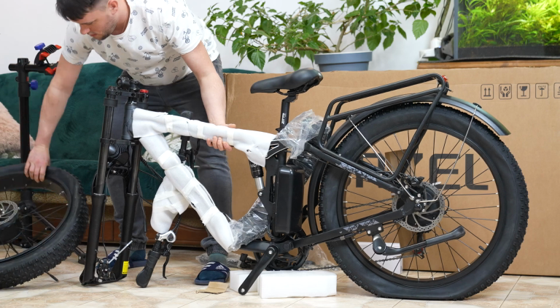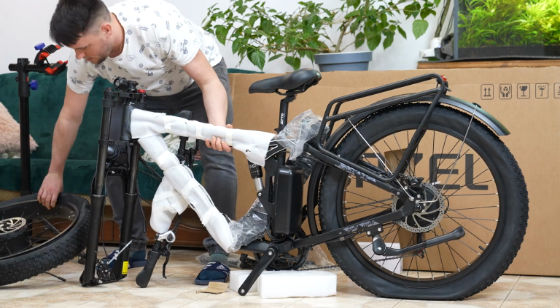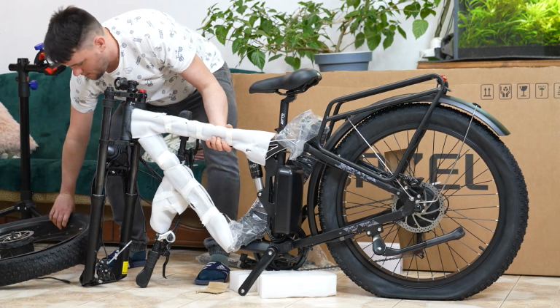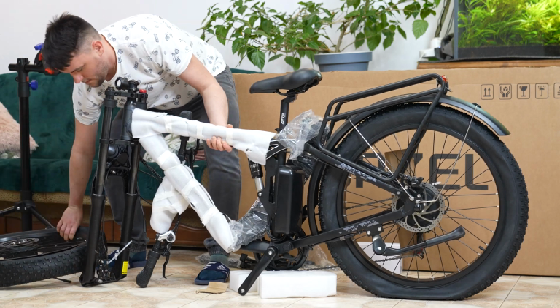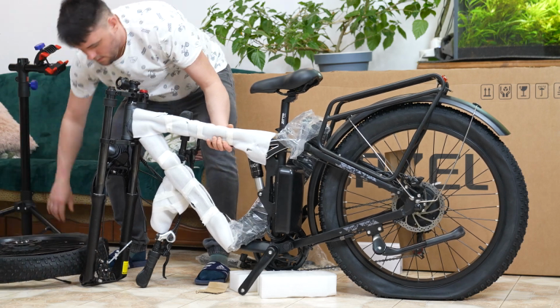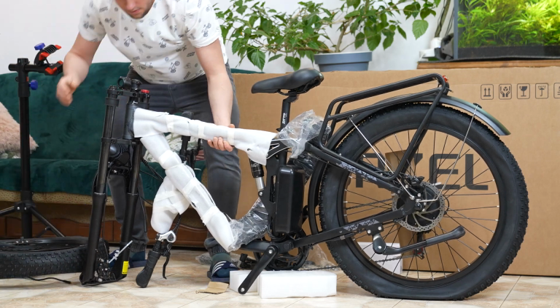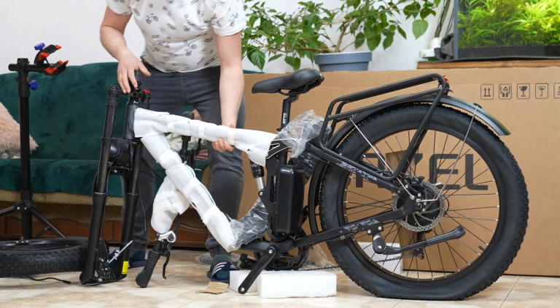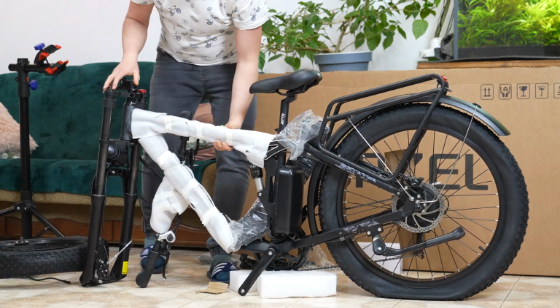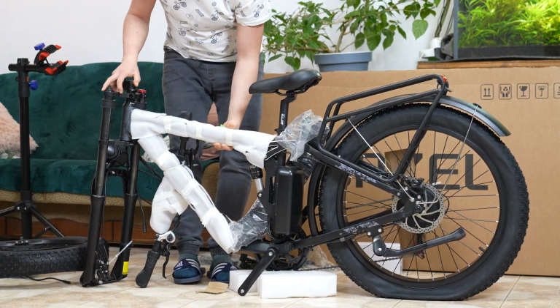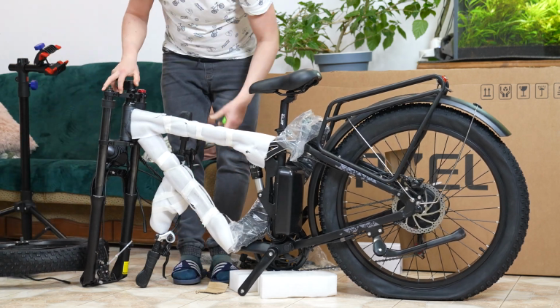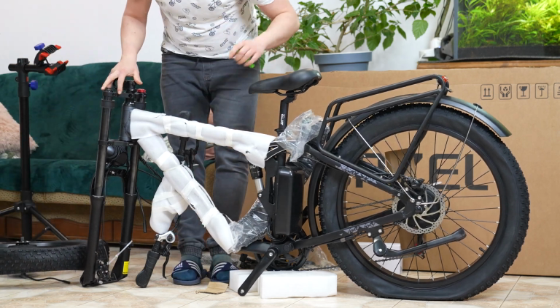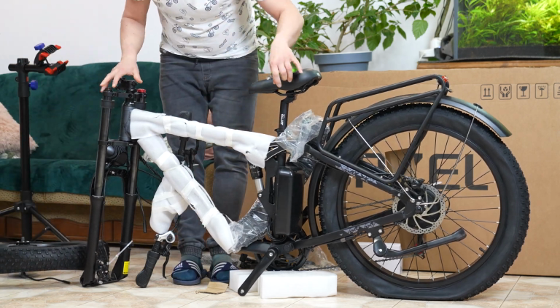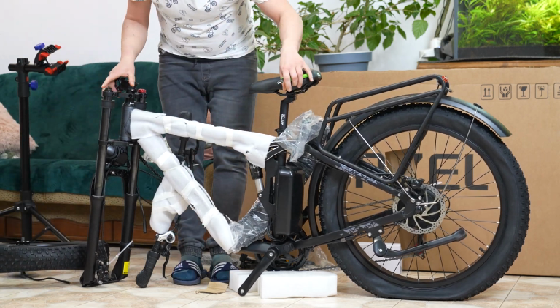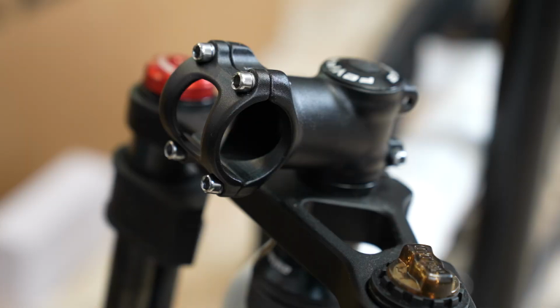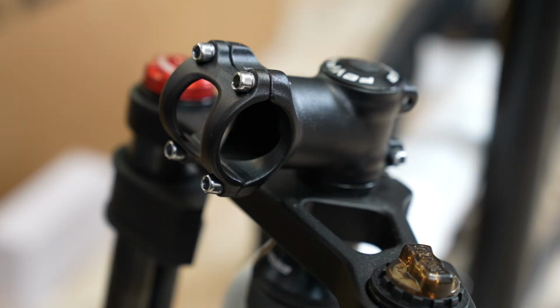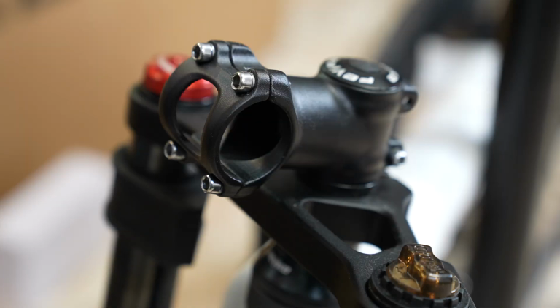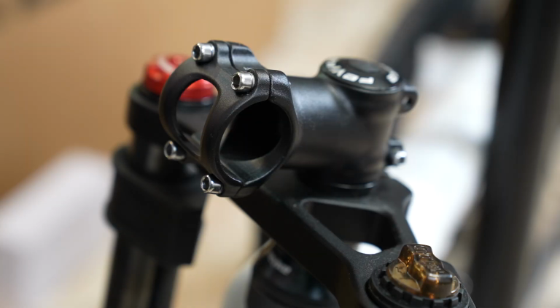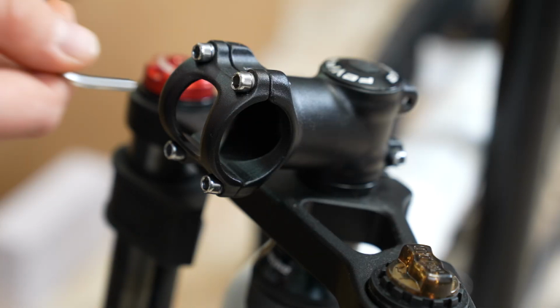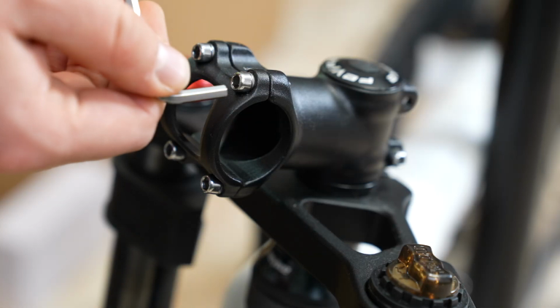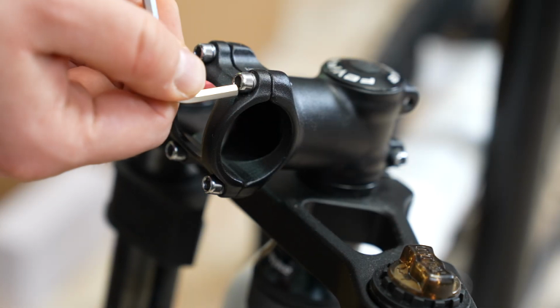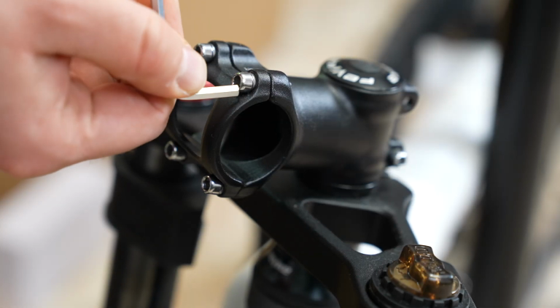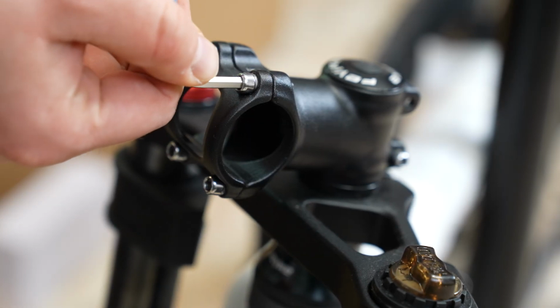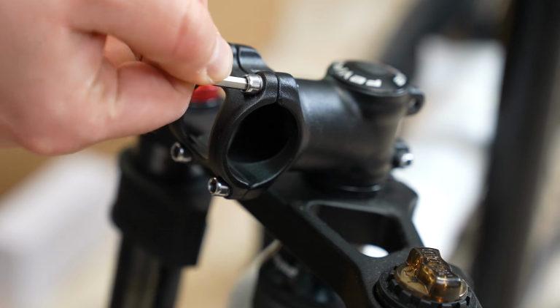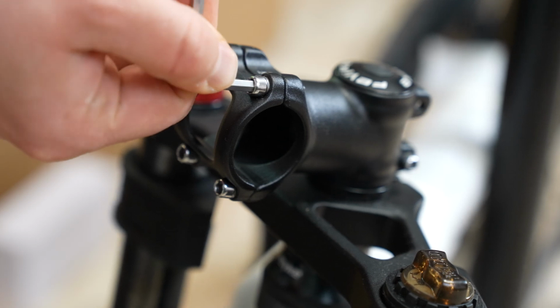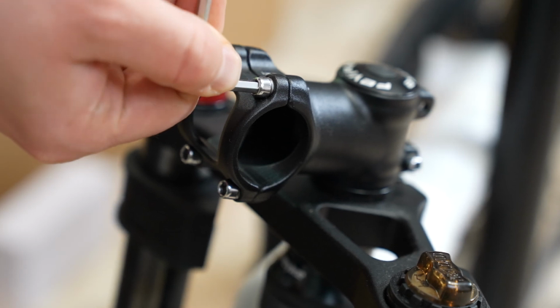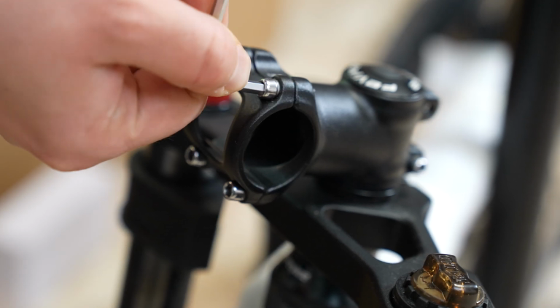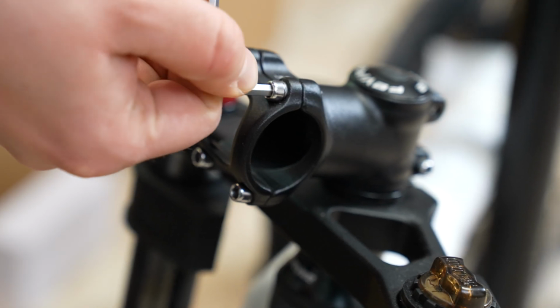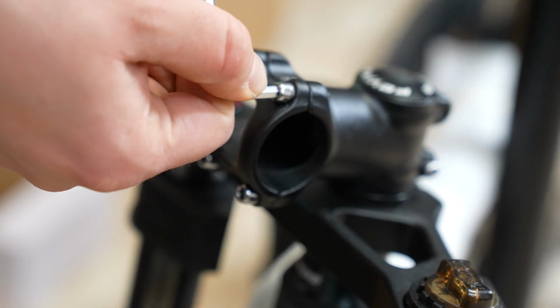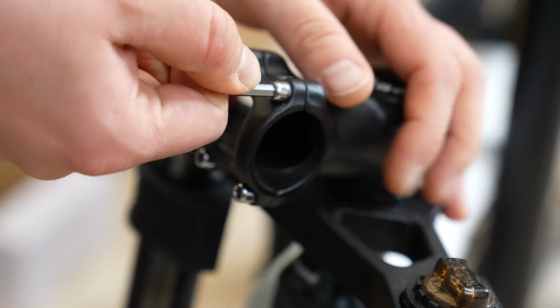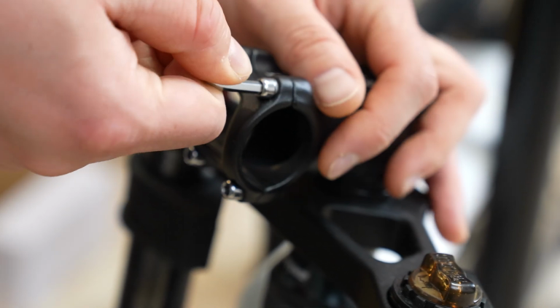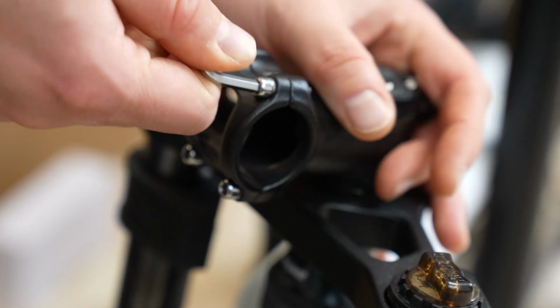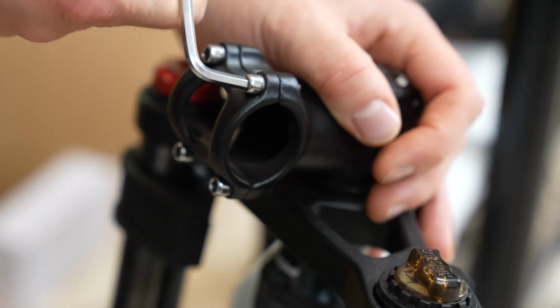Start by removing the ties from the front wheel. Then loosen all four bolts on the handlebar clamp. I'm only using tools included in the kit.